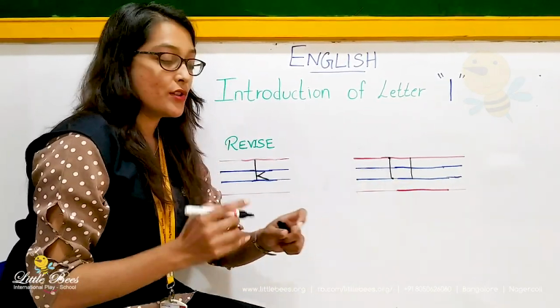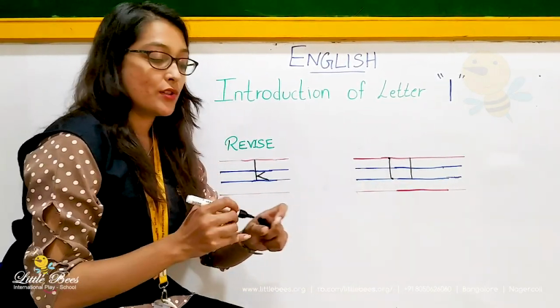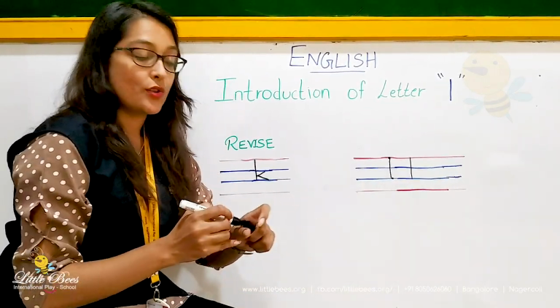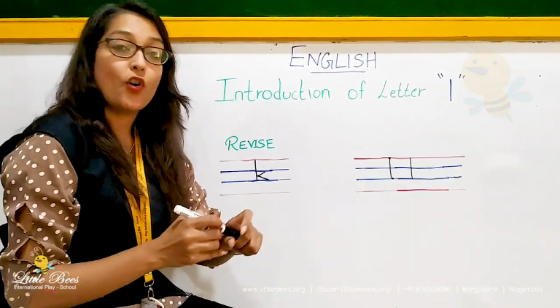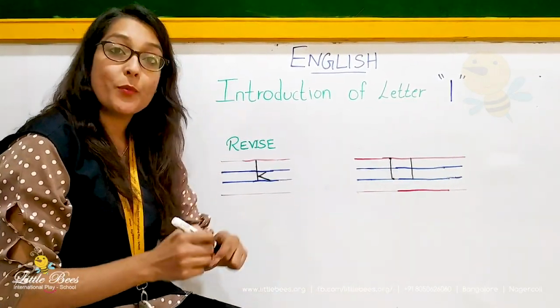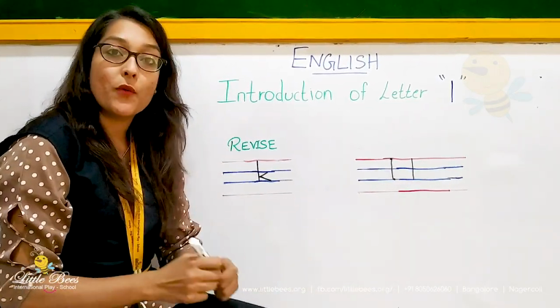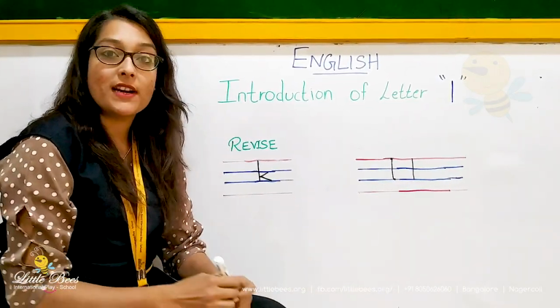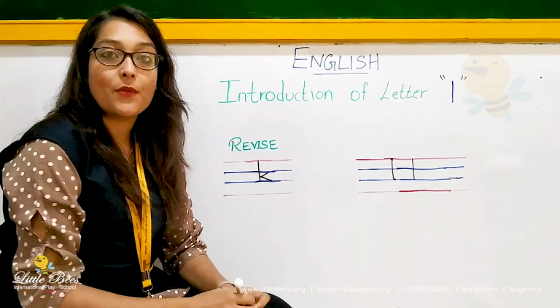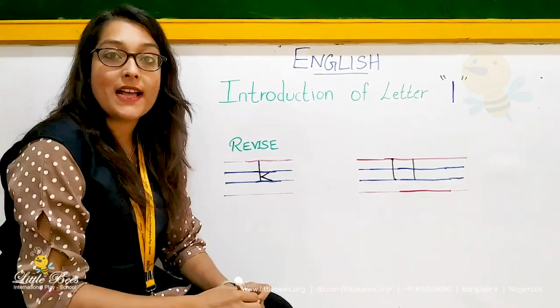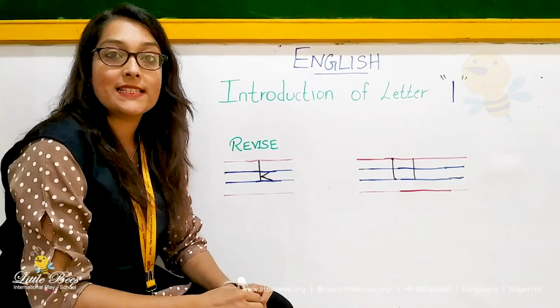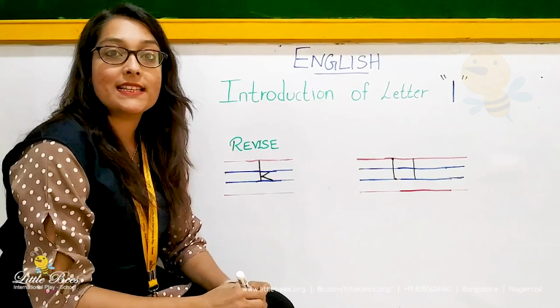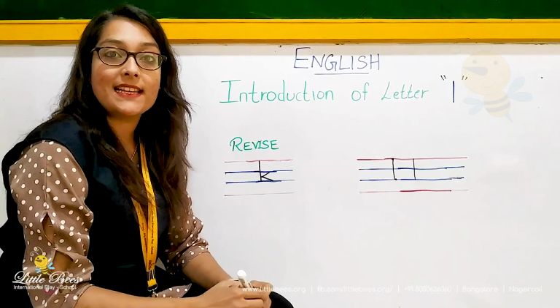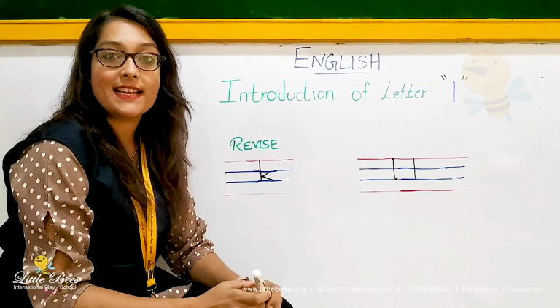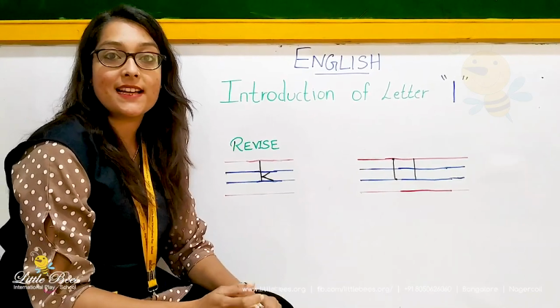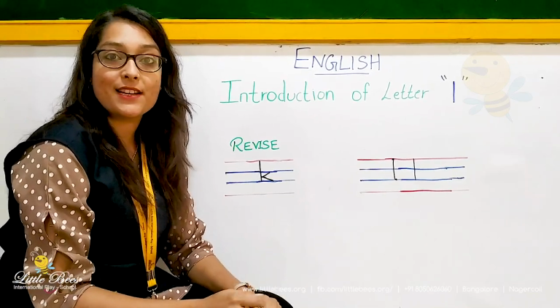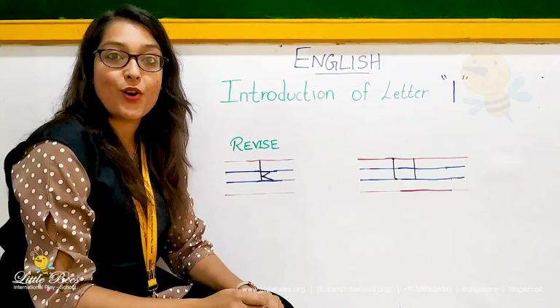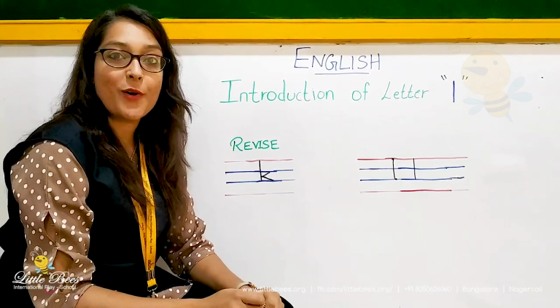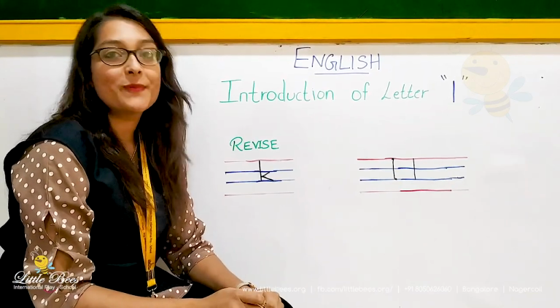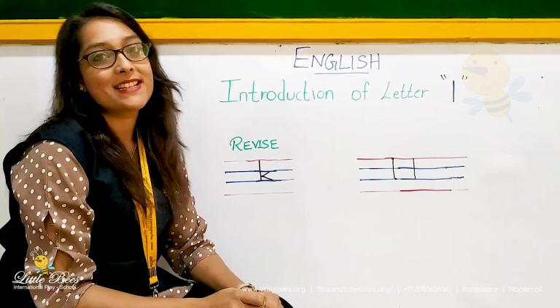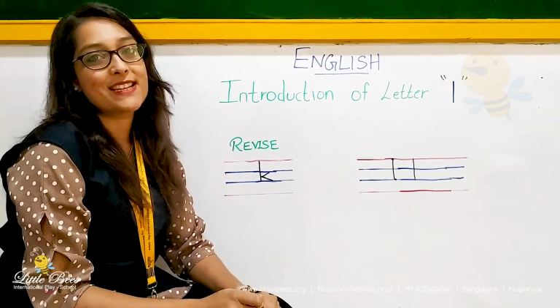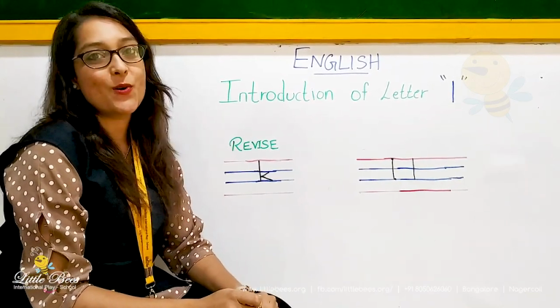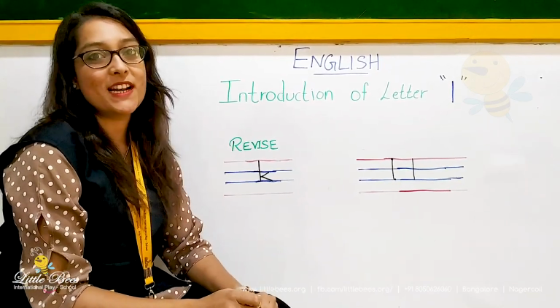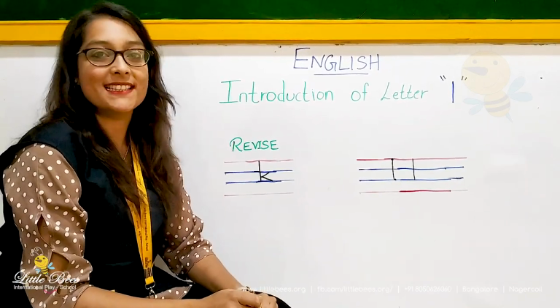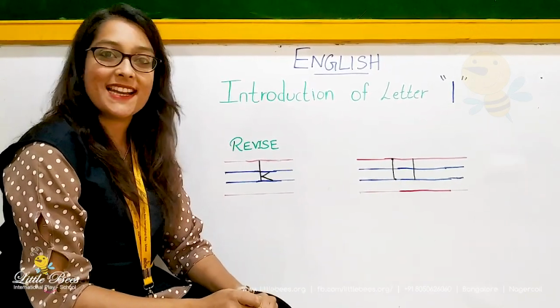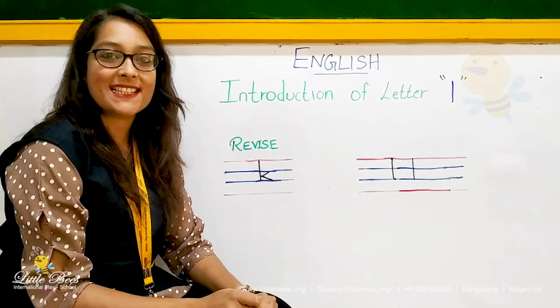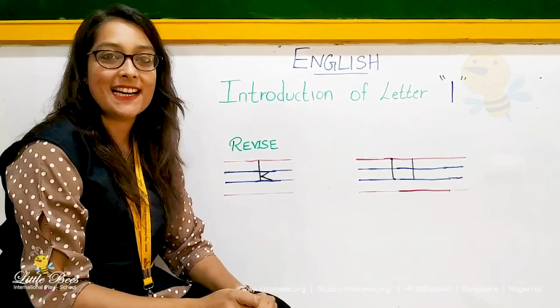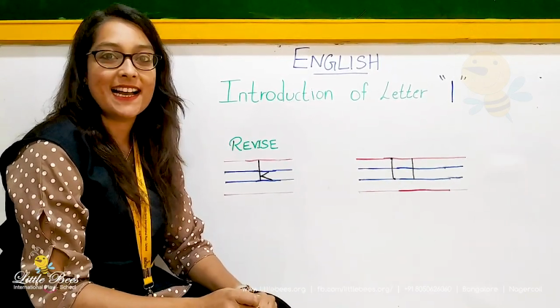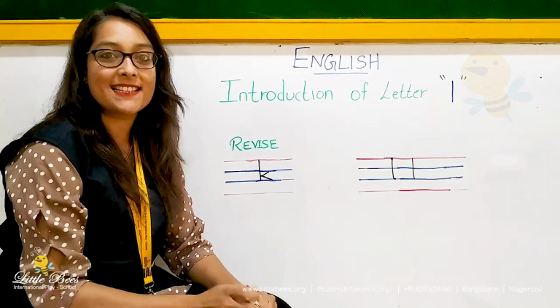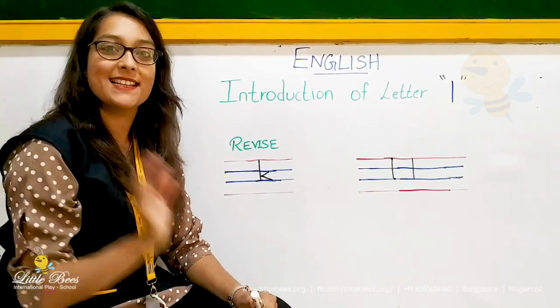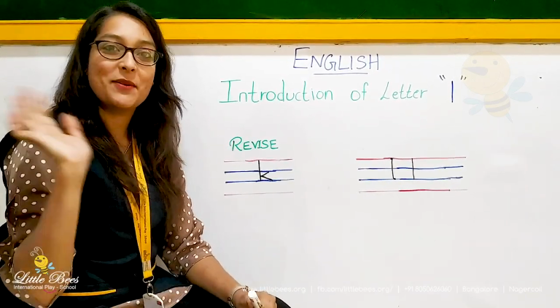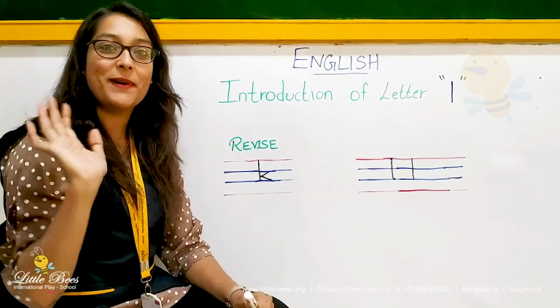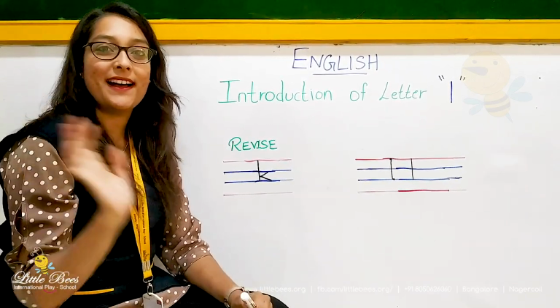So hope you will revise this letter at home. See you all in the next class. Bye.